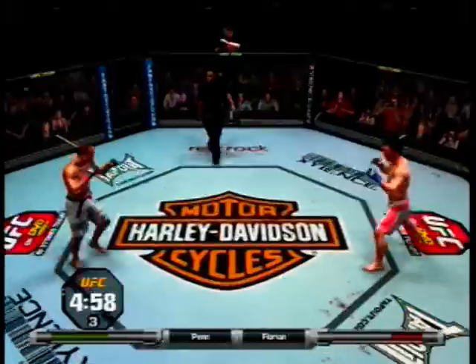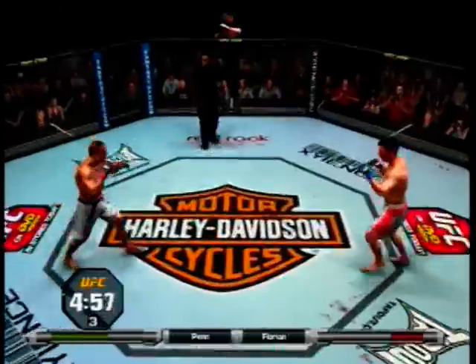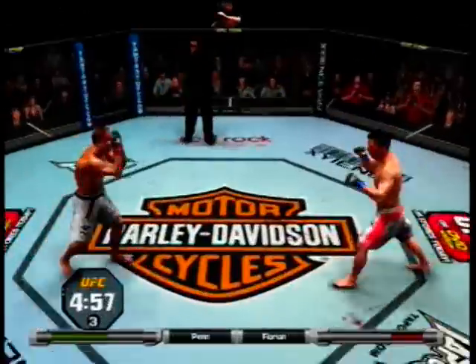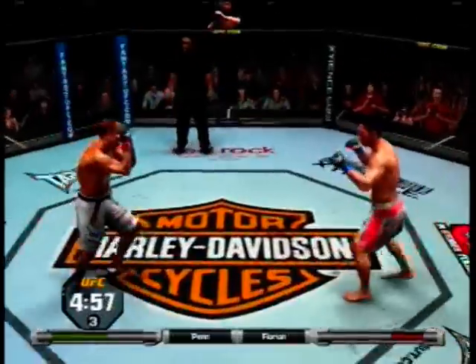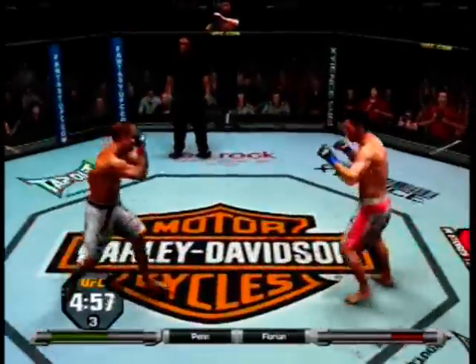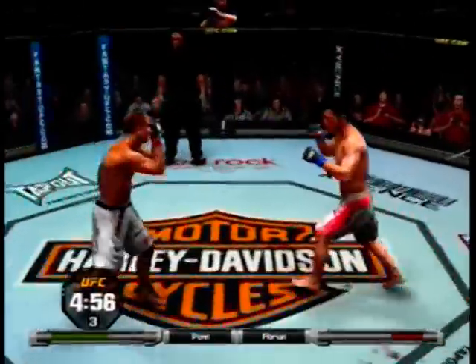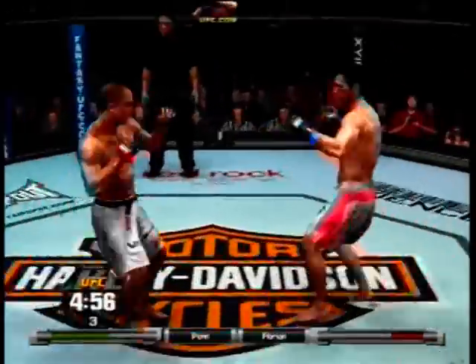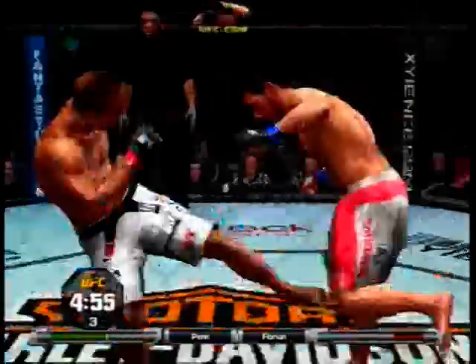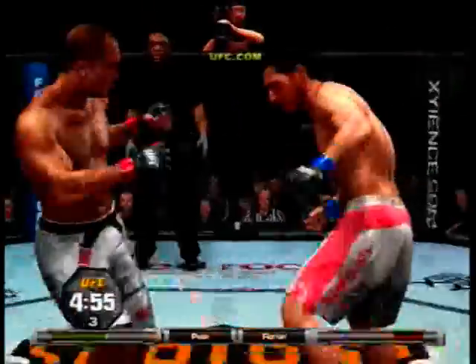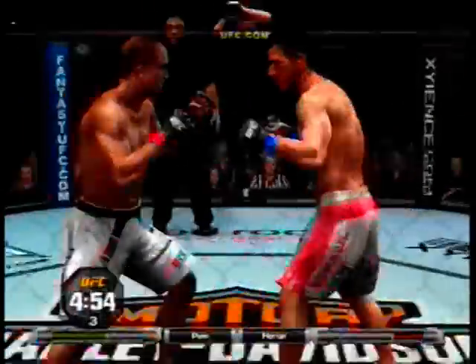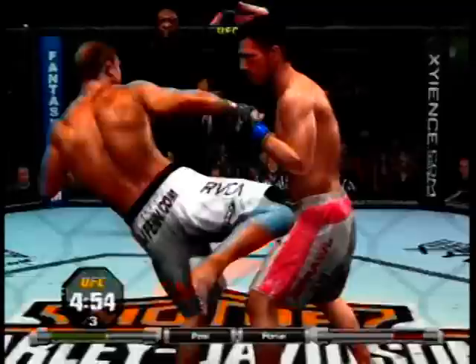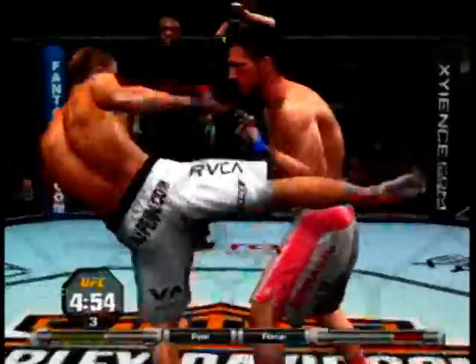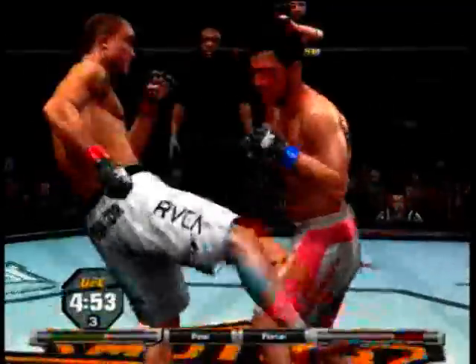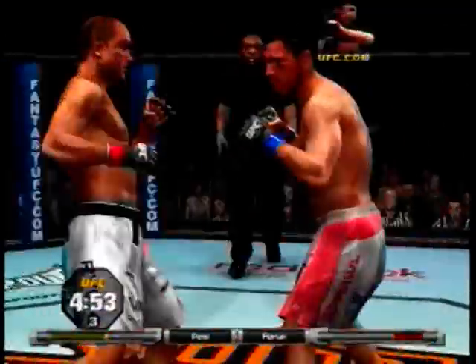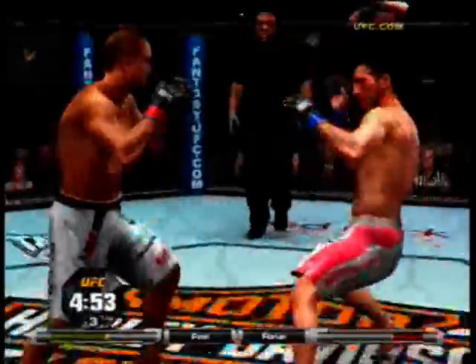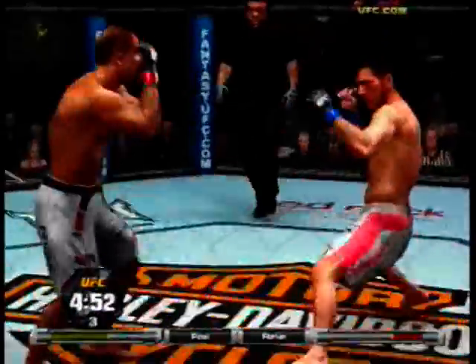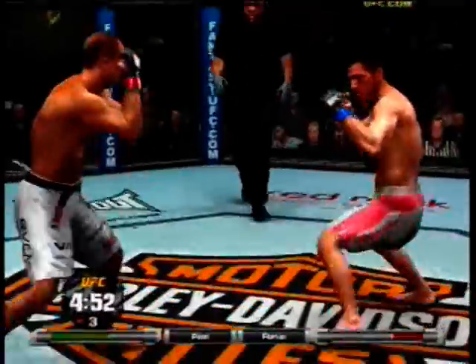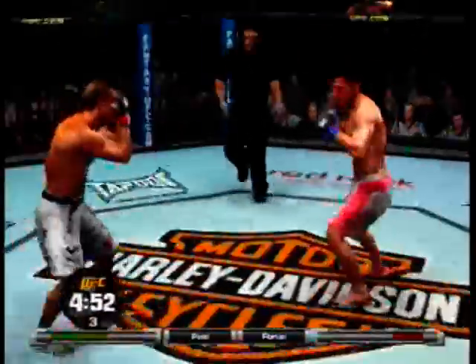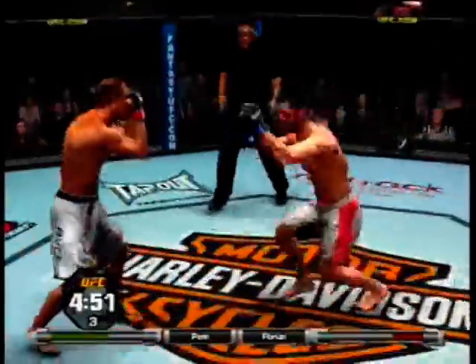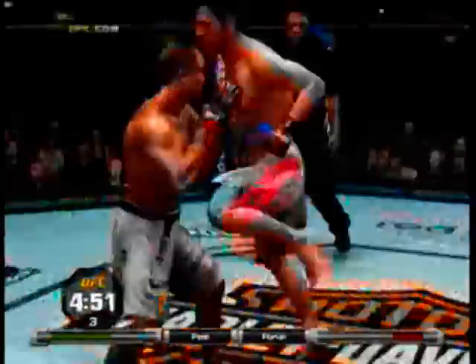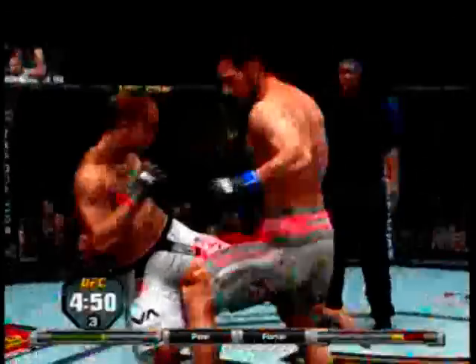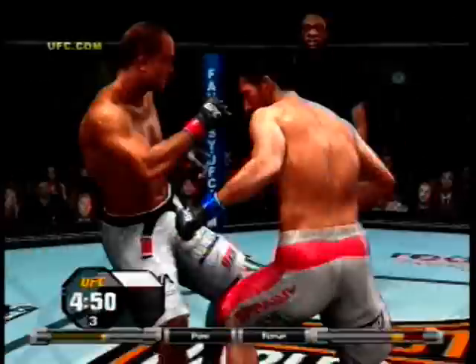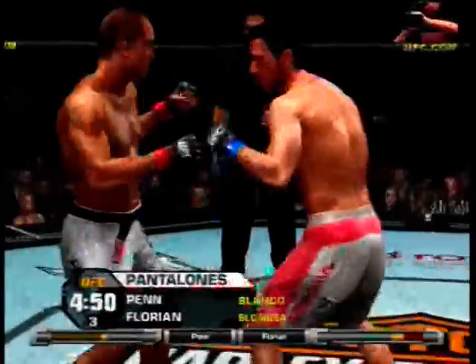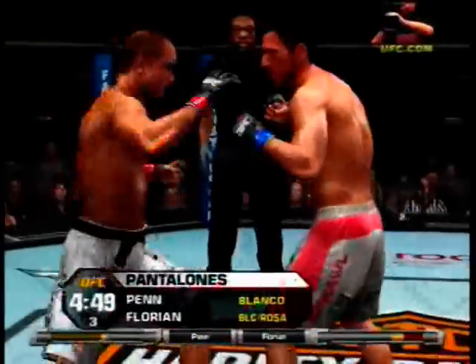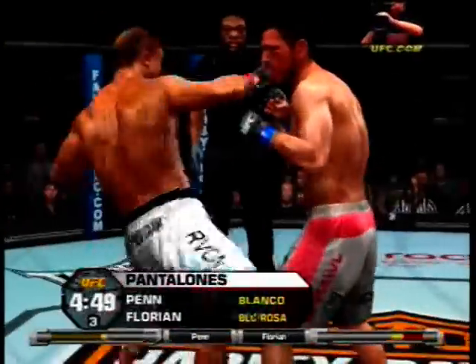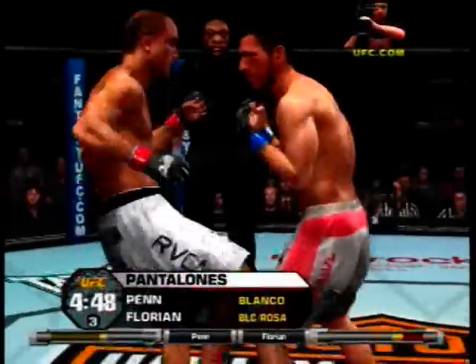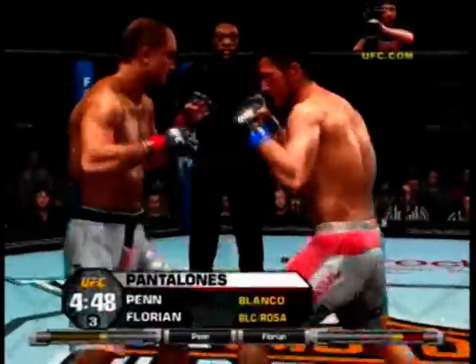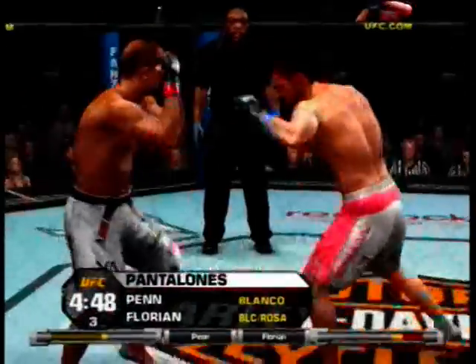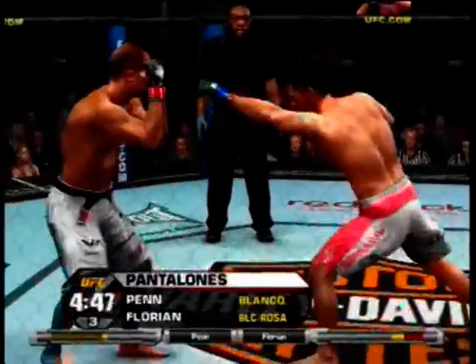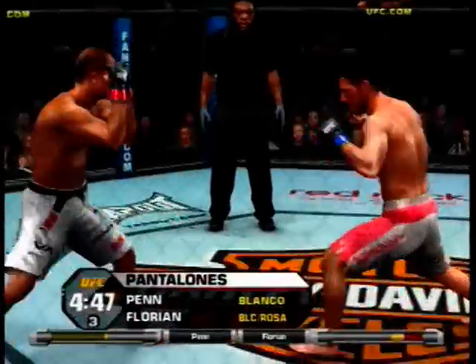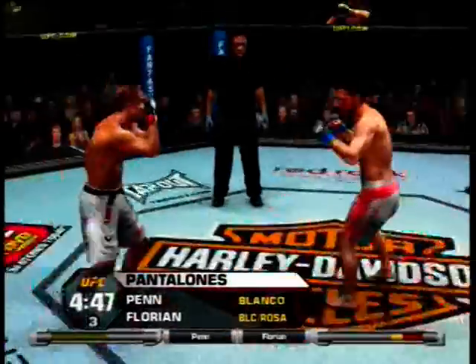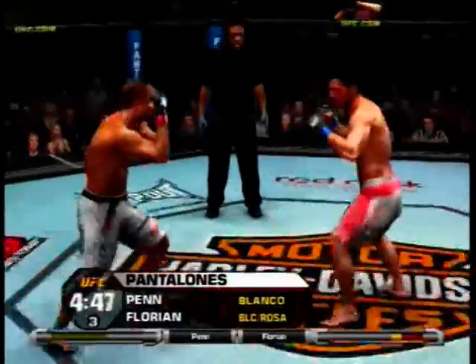This fight is scheduled for five five-minute rounds, and we are set for the start of round three.